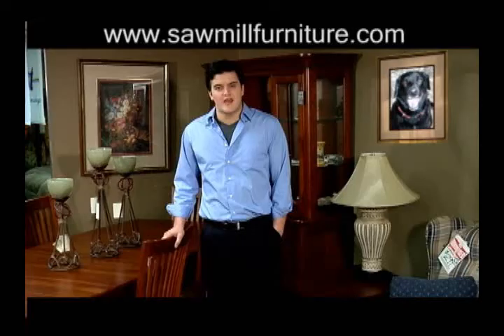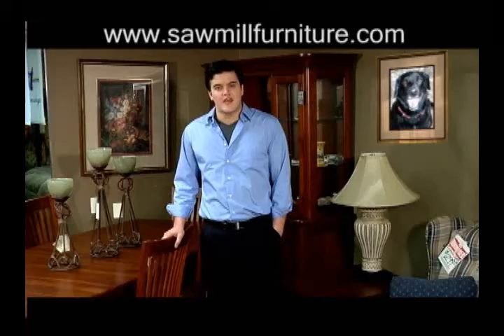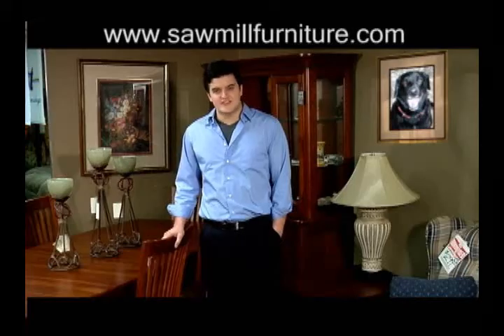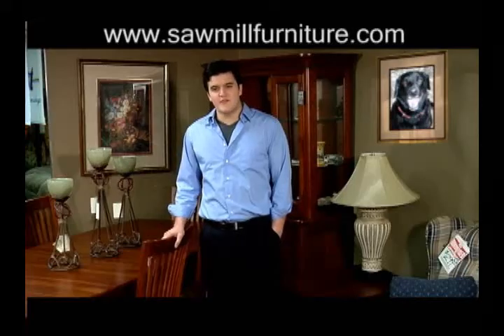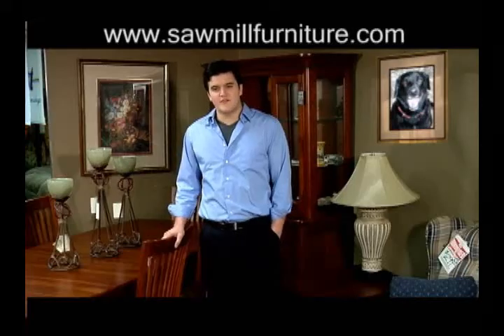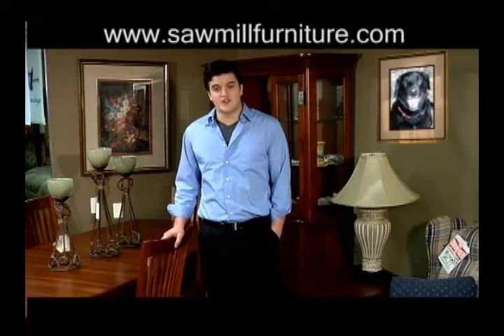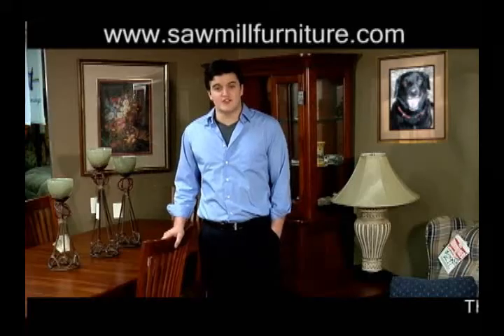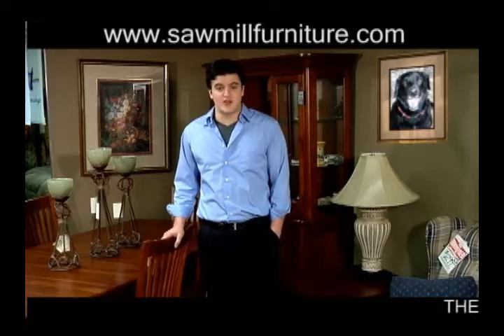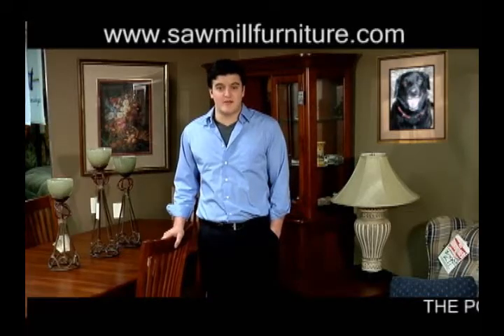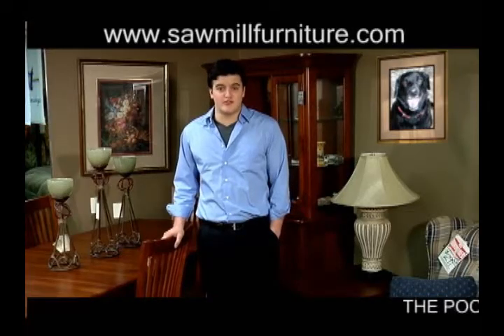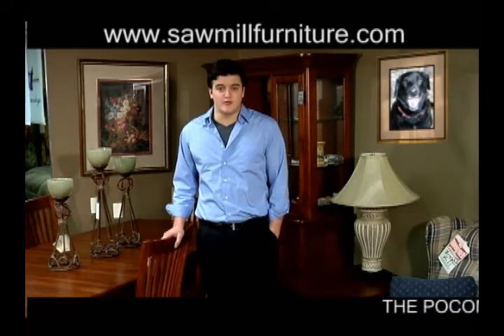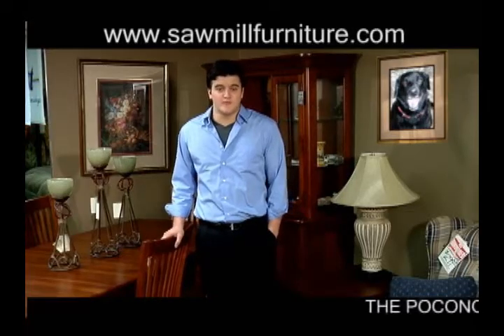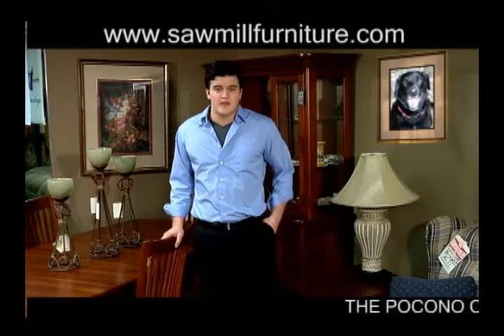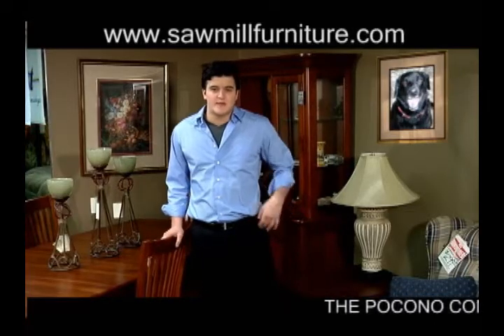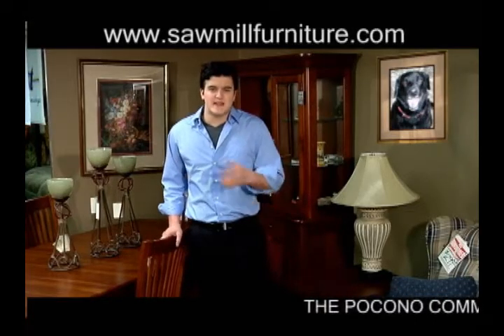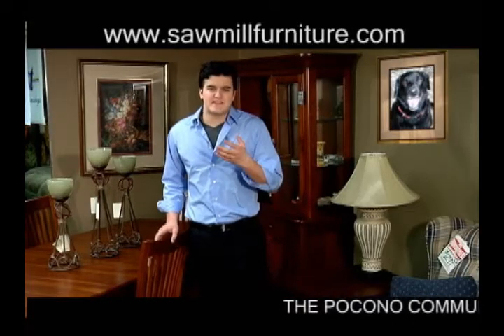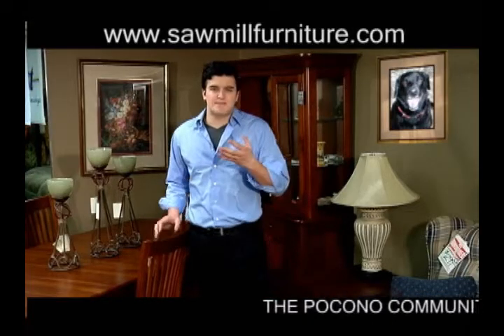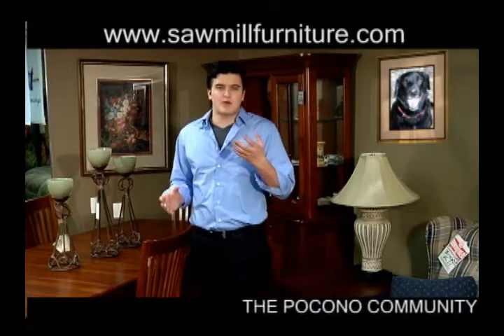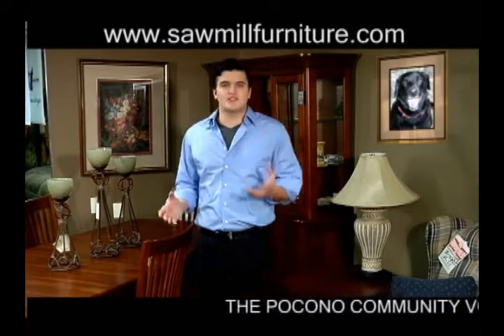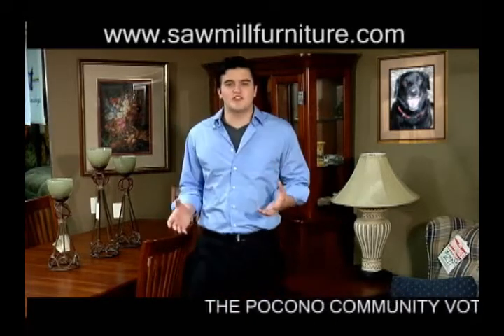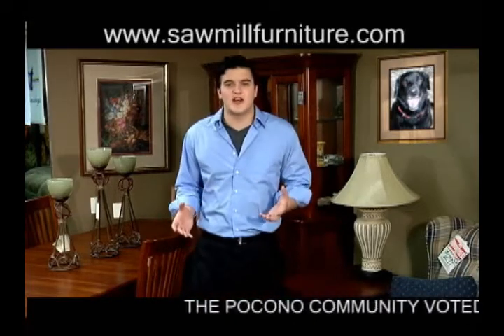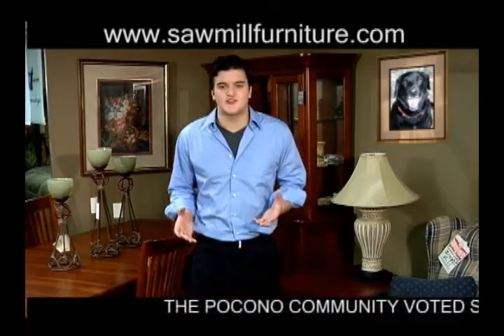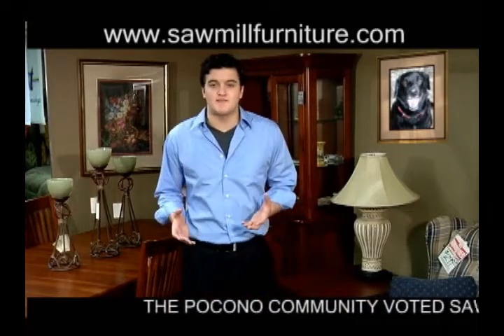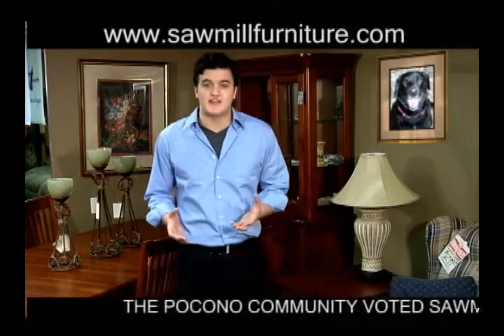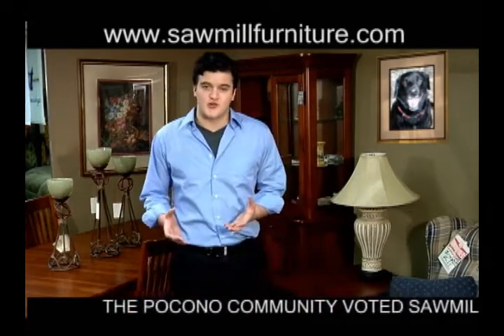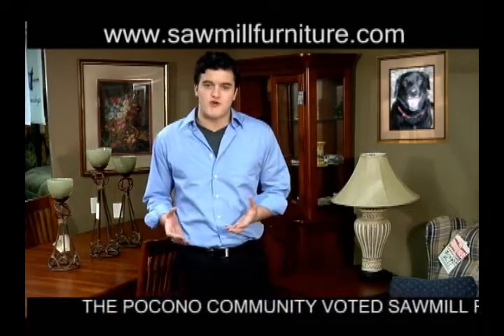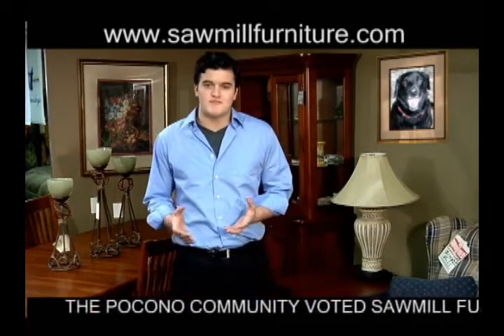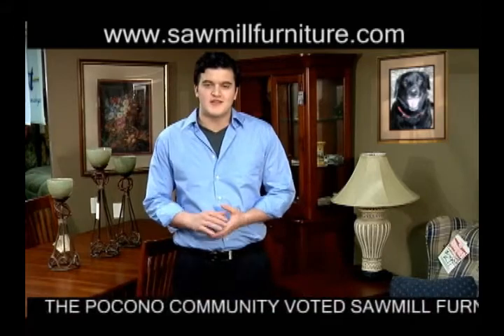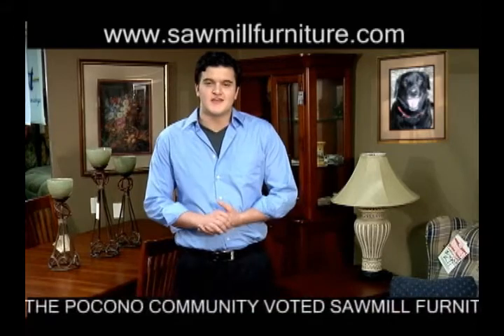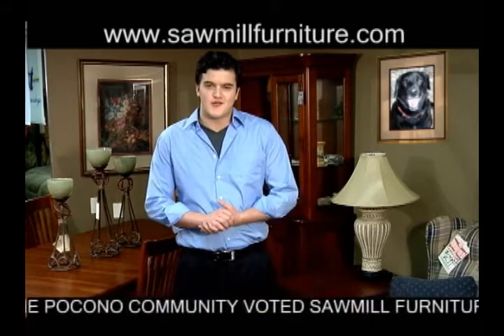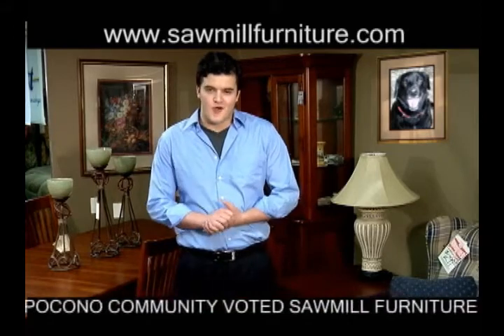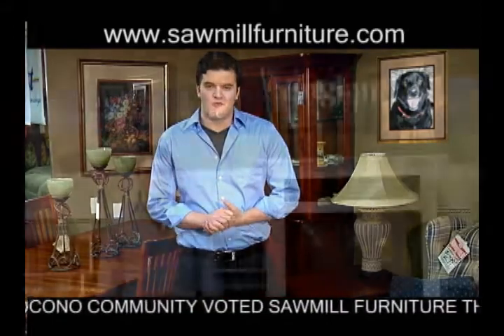At Sawmill Furniture, it's all about you. It's that personal touch that makes your home your home.